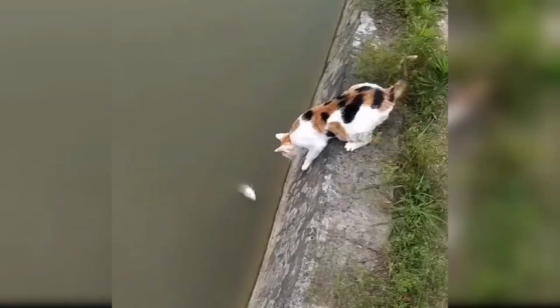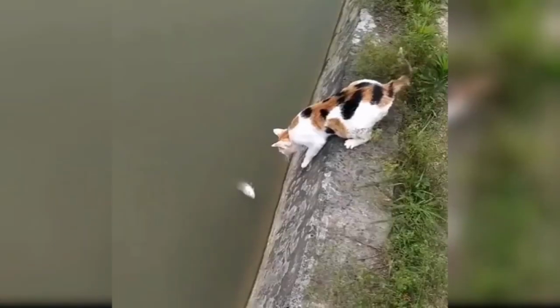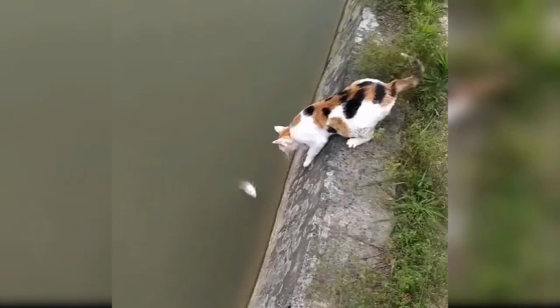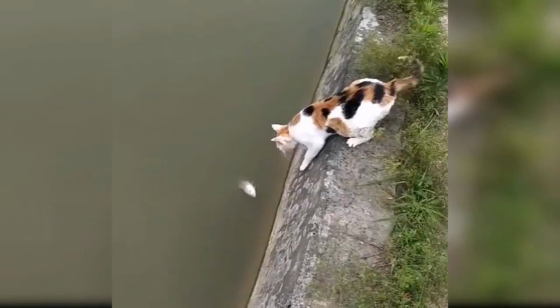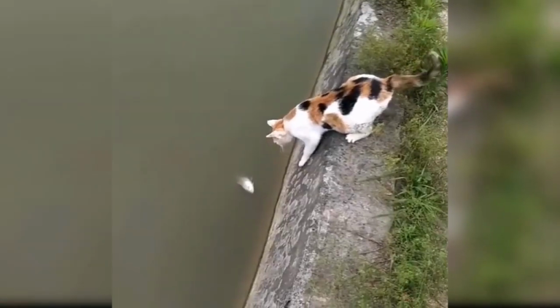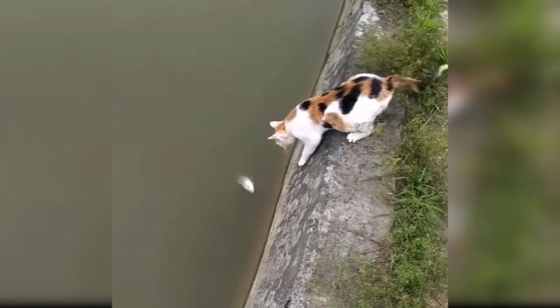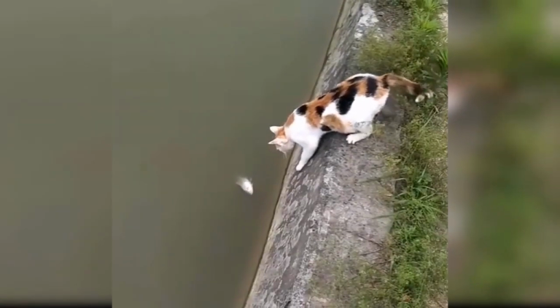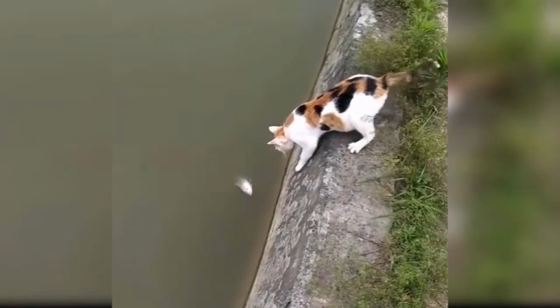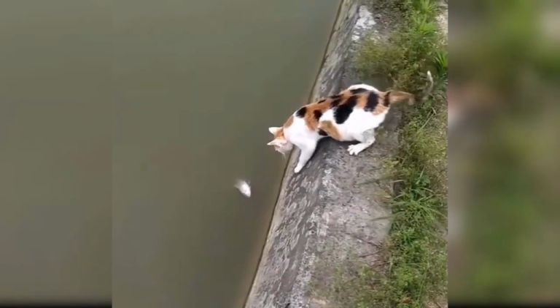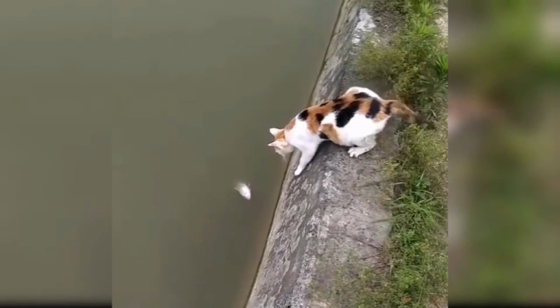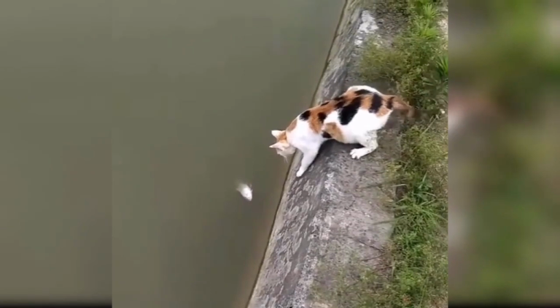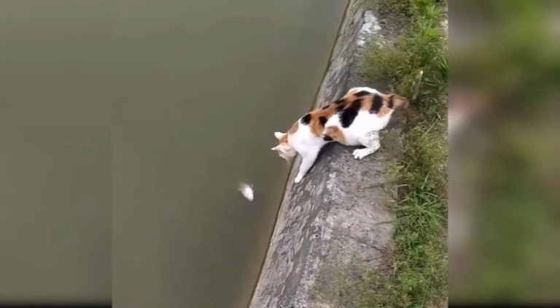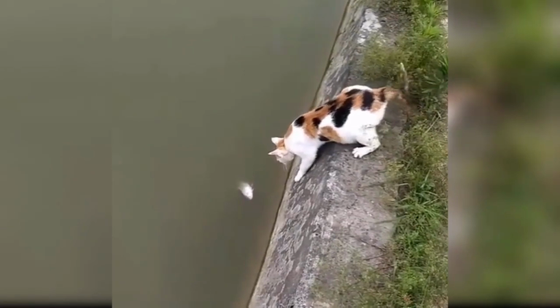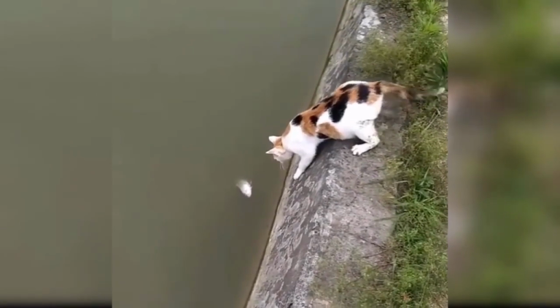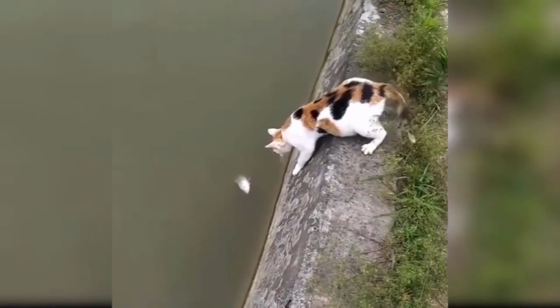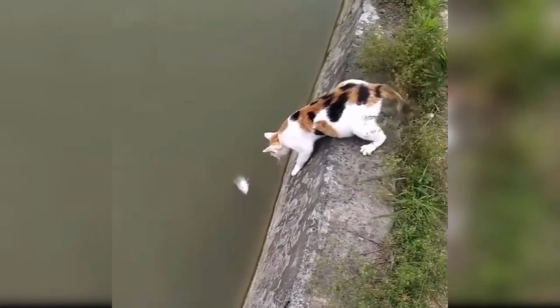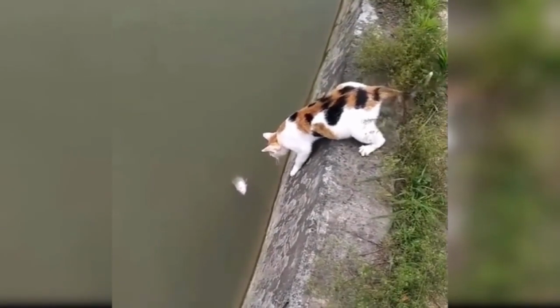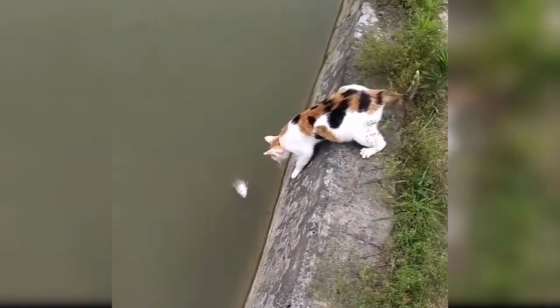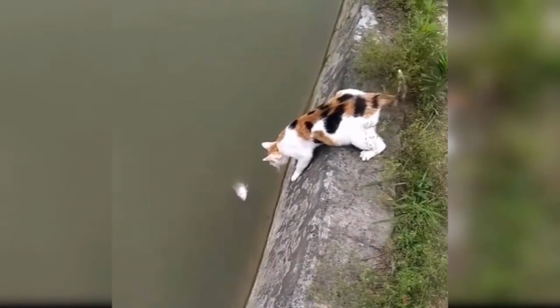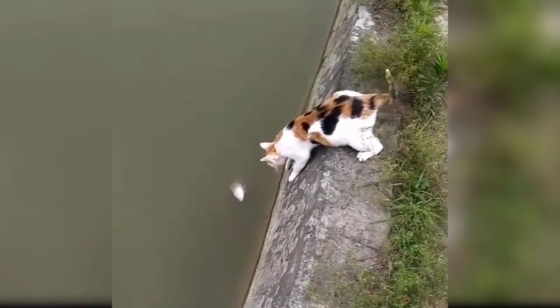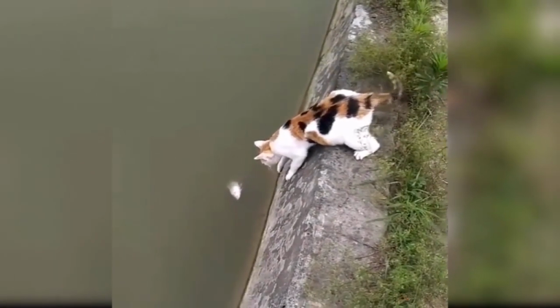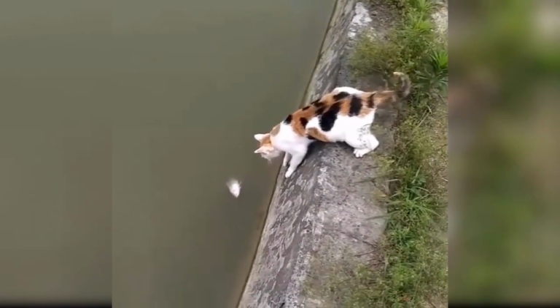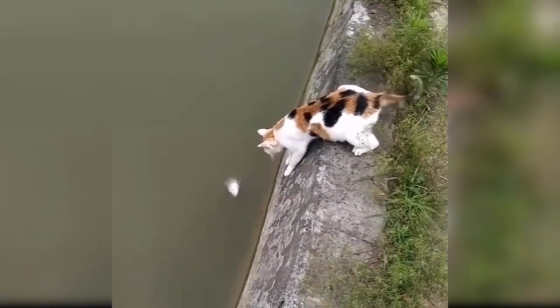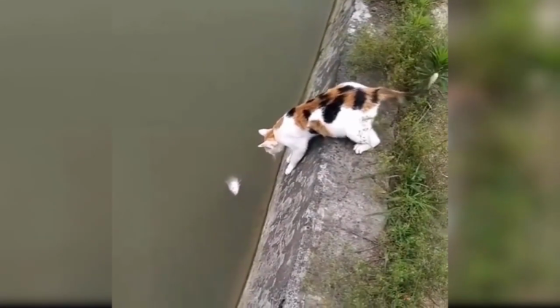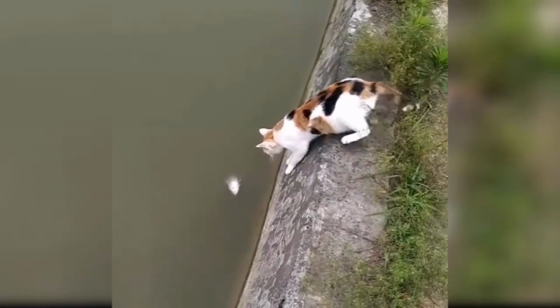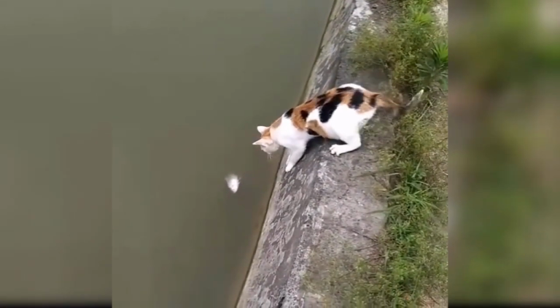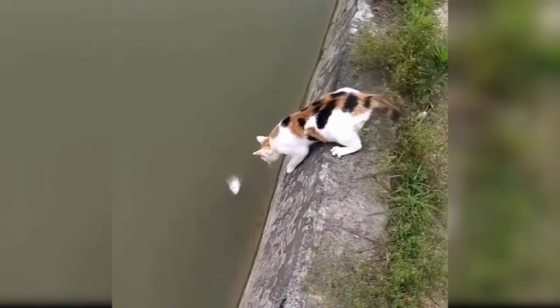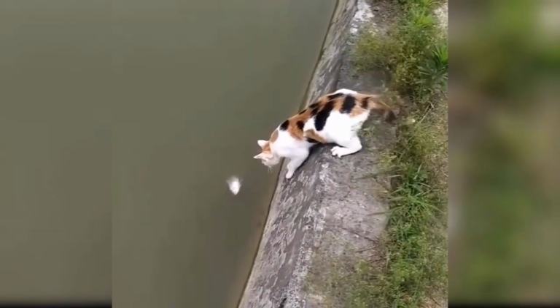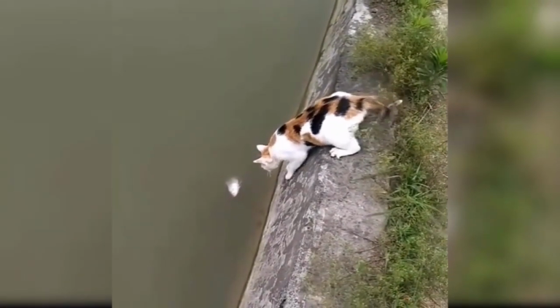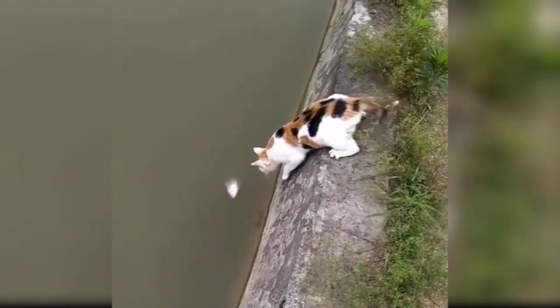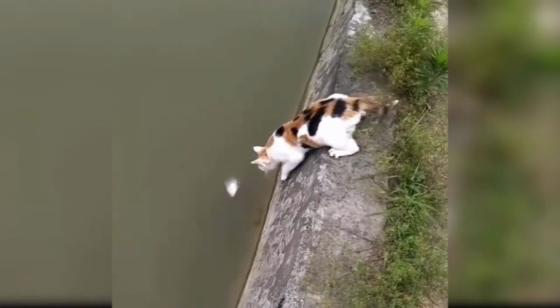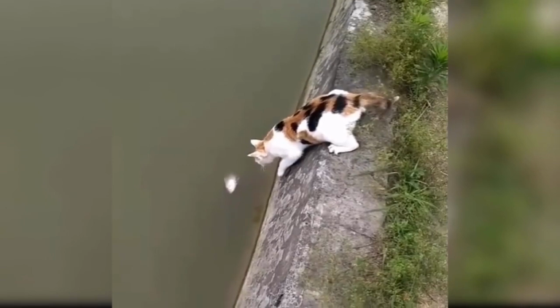After only a few times like that, they will gradually adapt to going to the toilet in the tray and you can gradually rest assured about your cat.